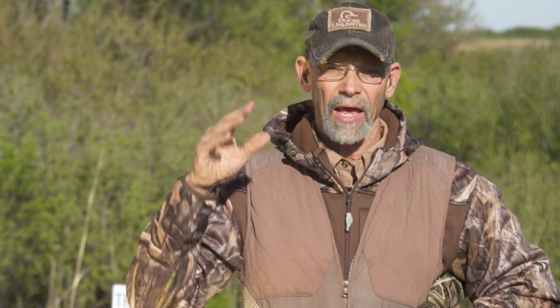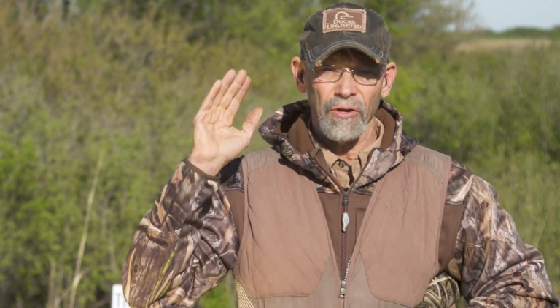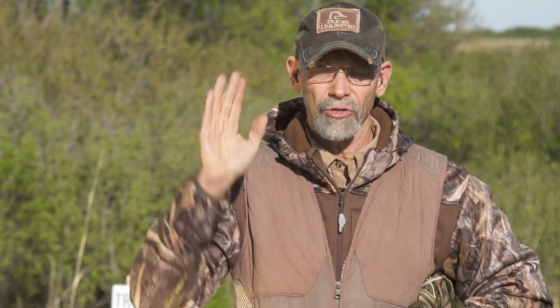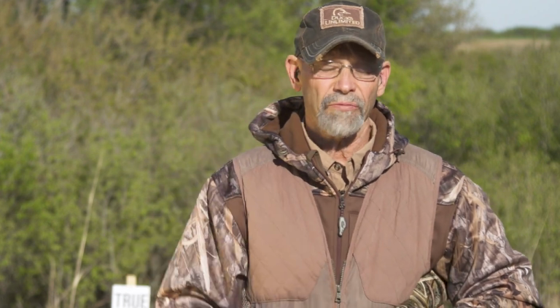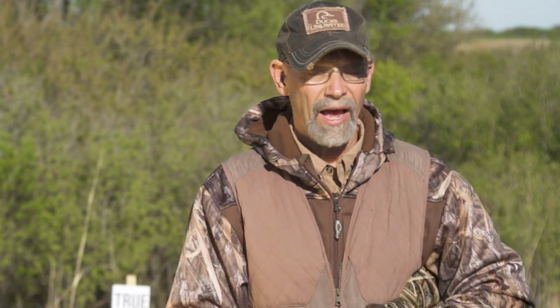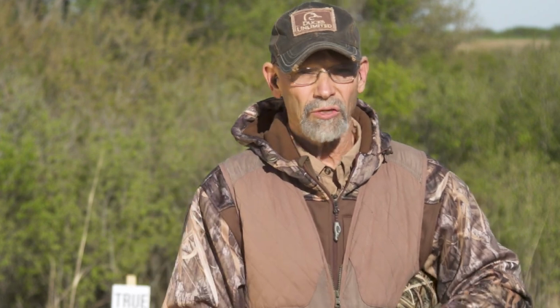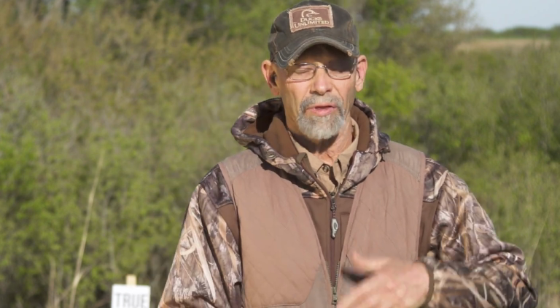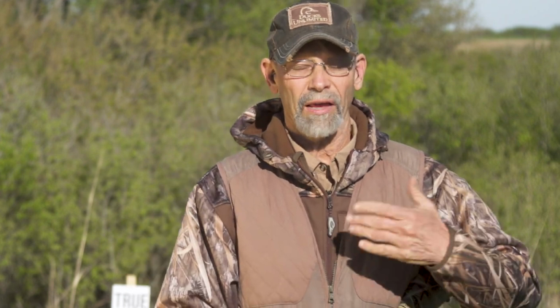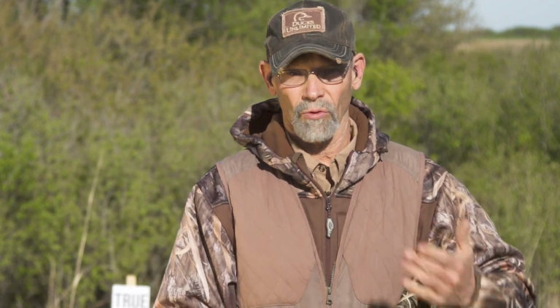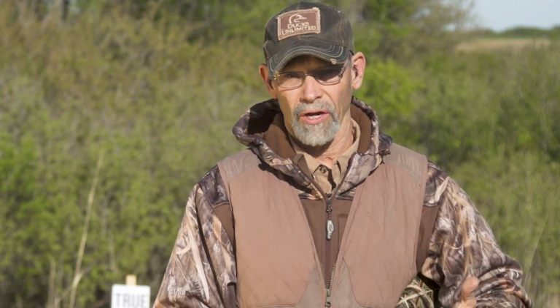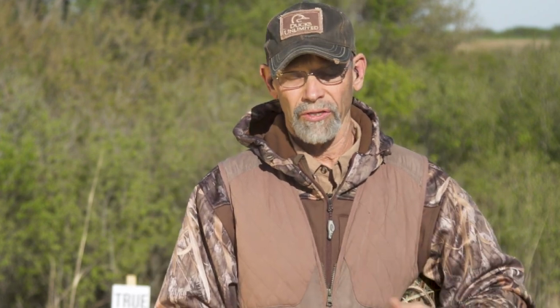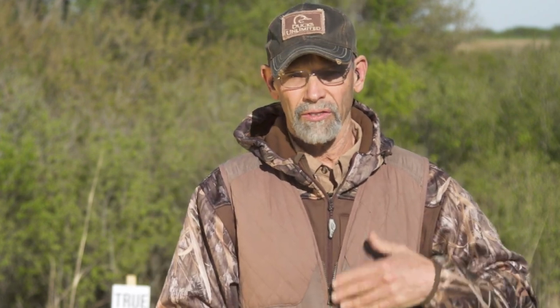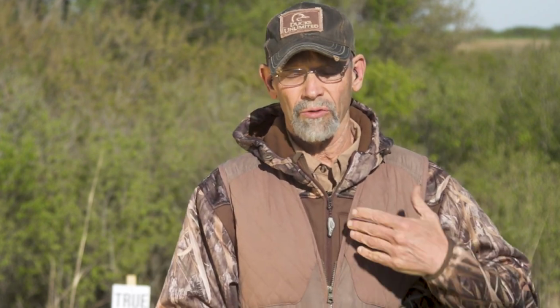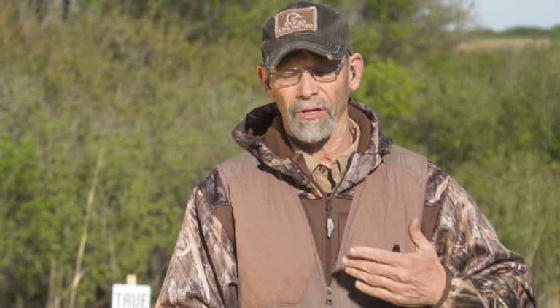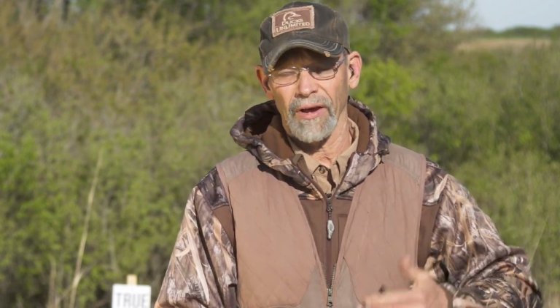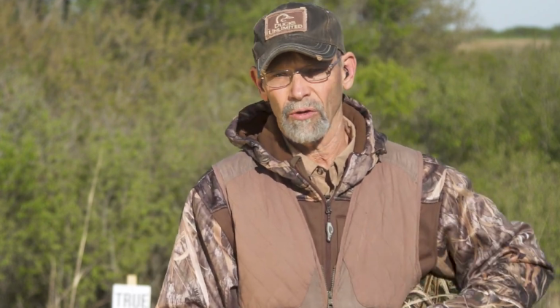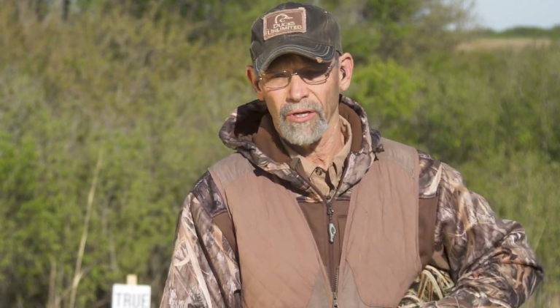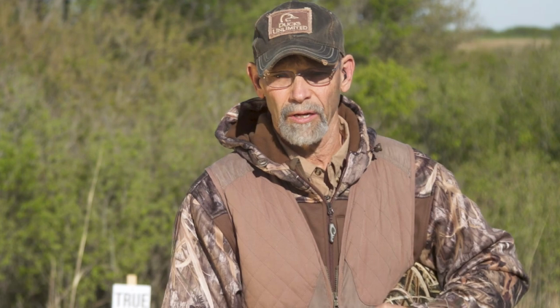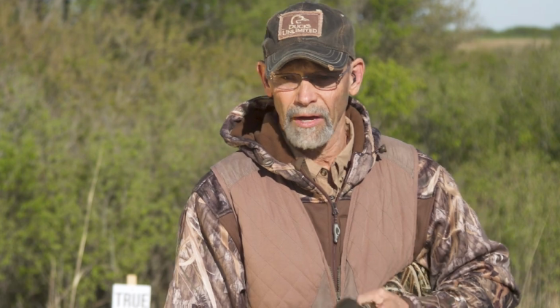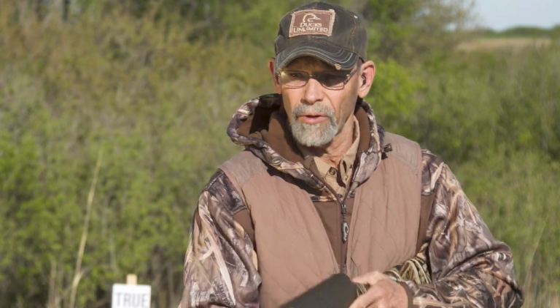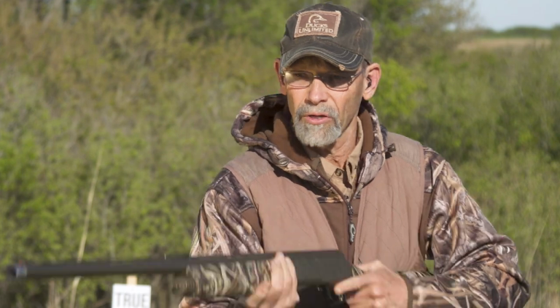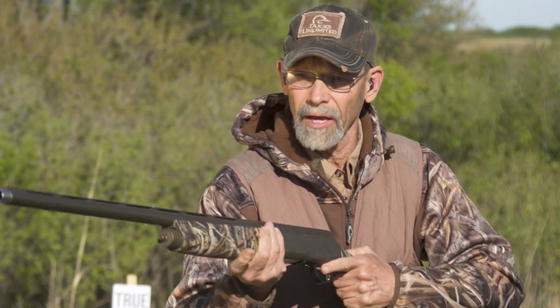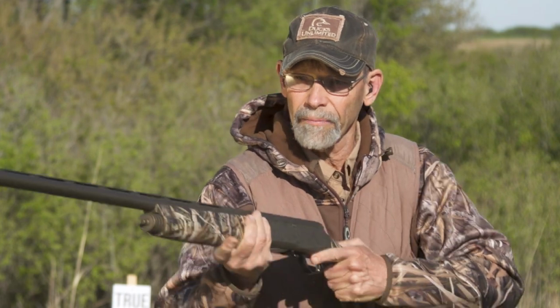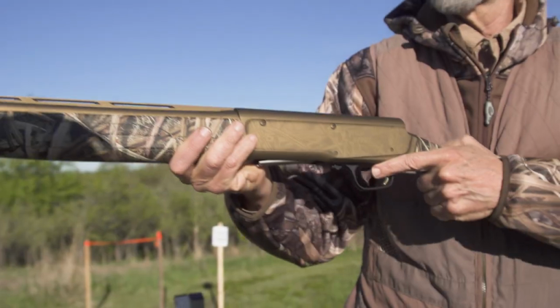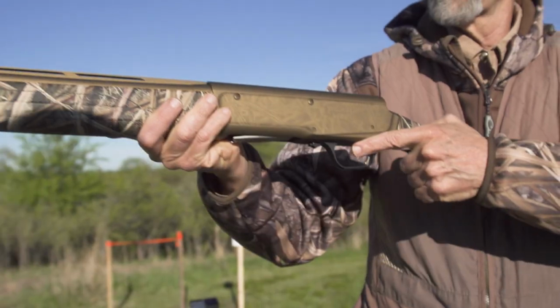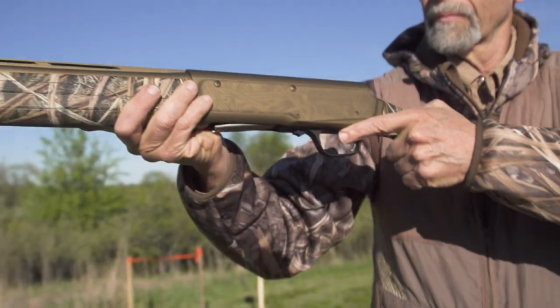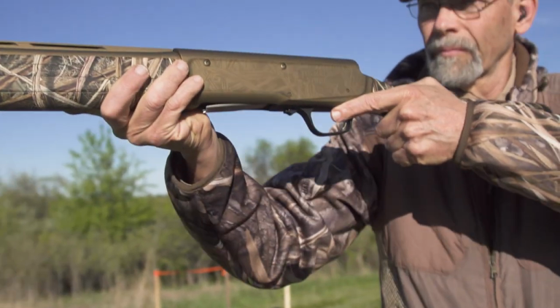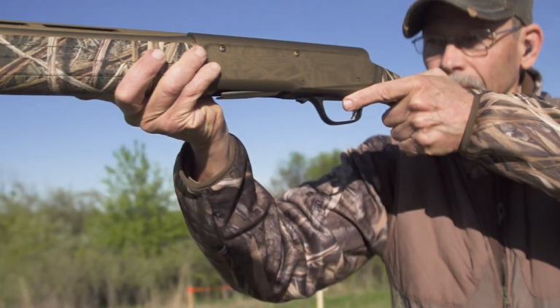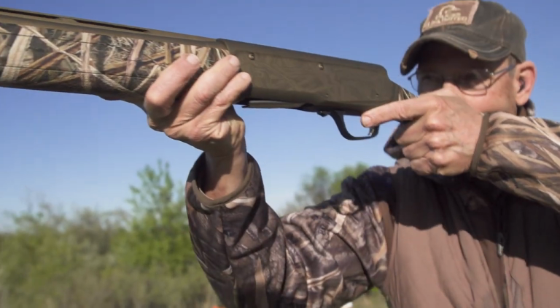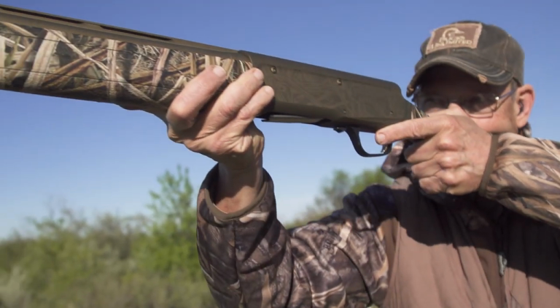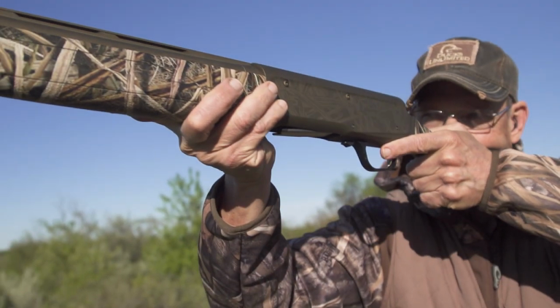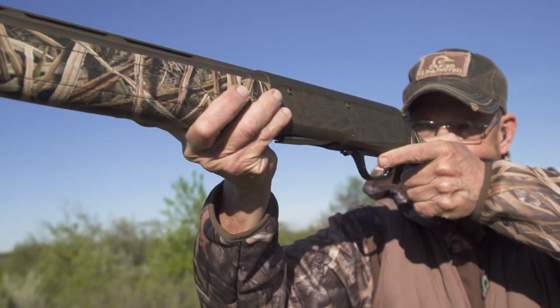You can shoot fast without having to rush, and that's really the value of a good gun mount — and what it looks like is that.